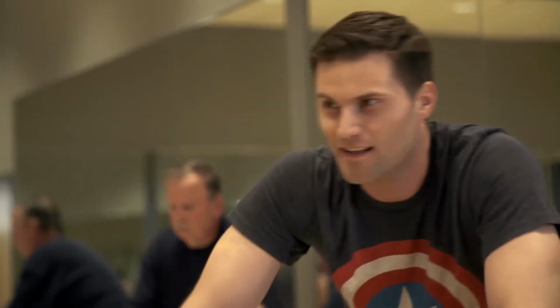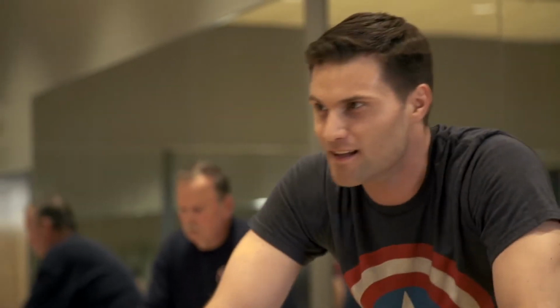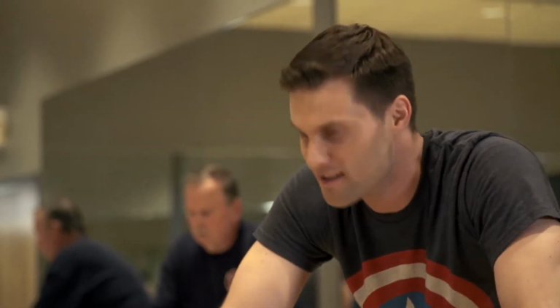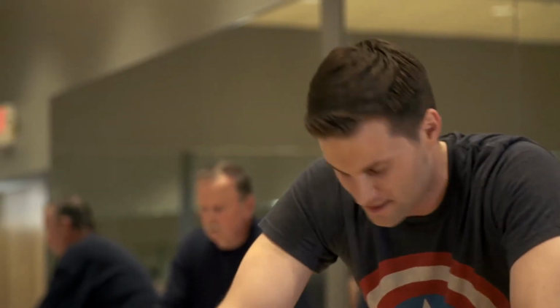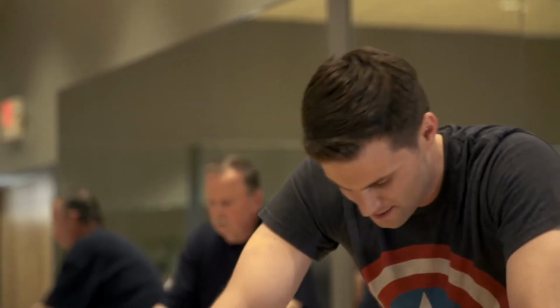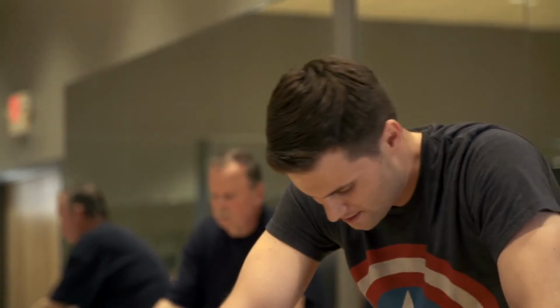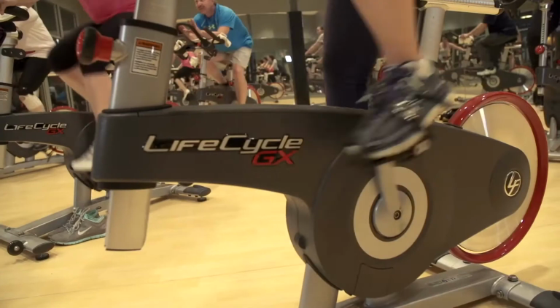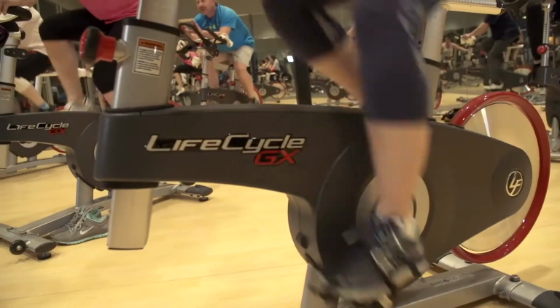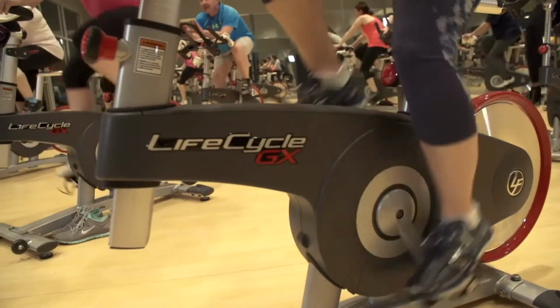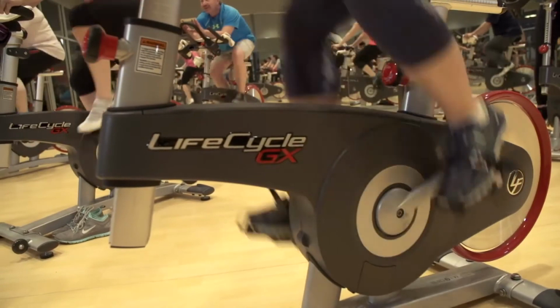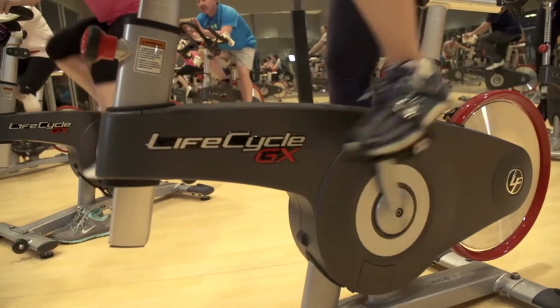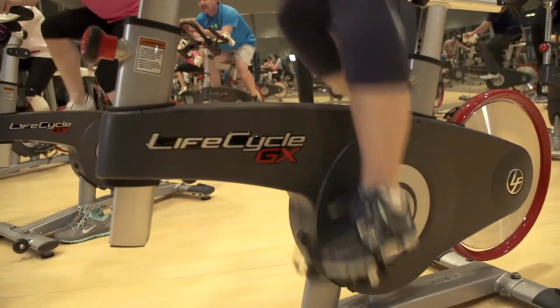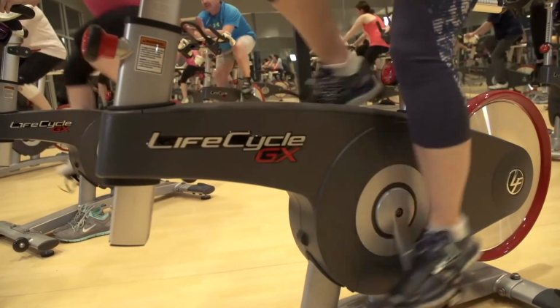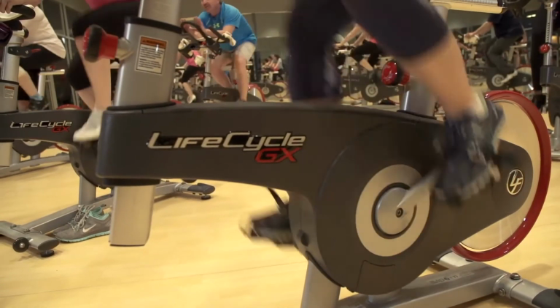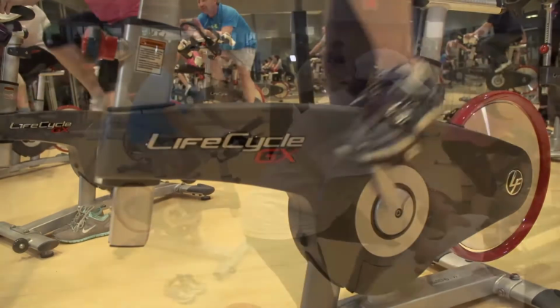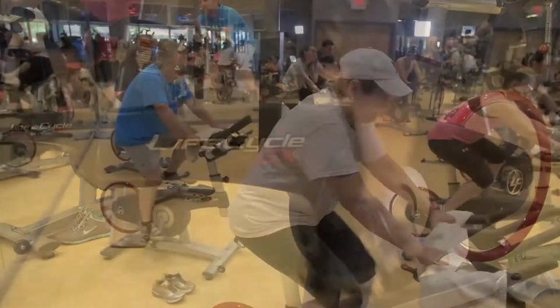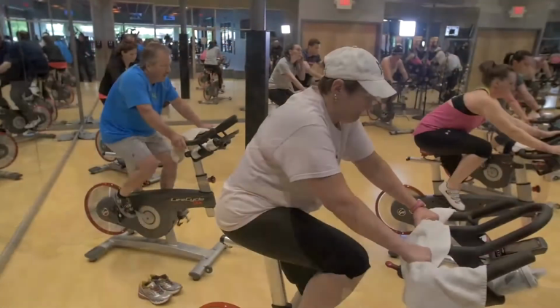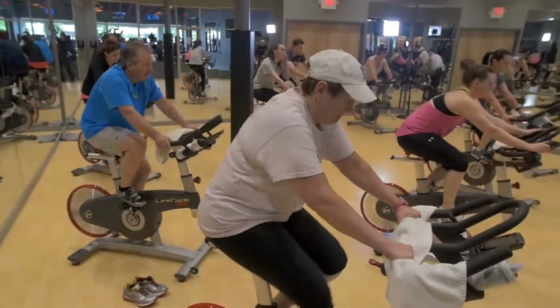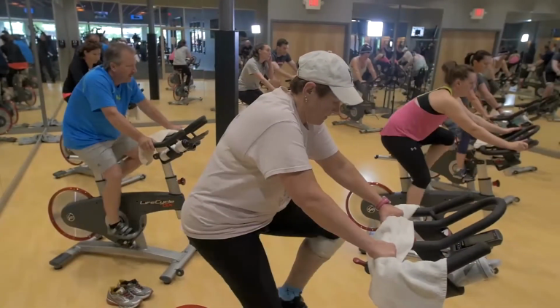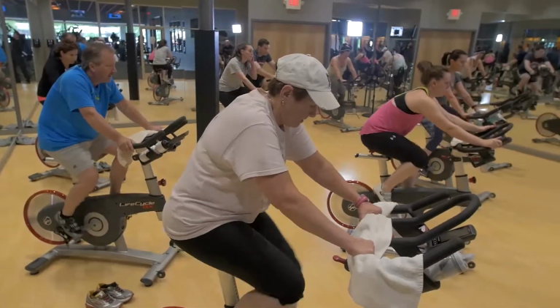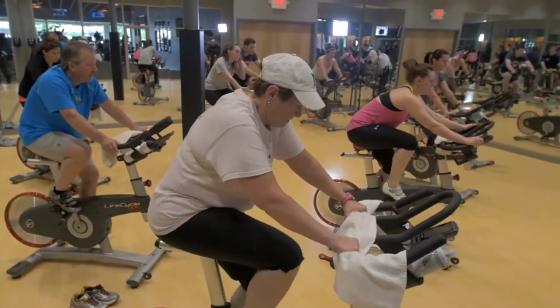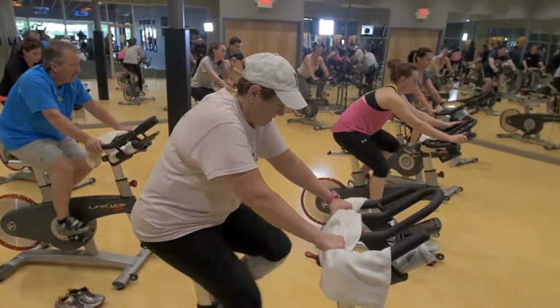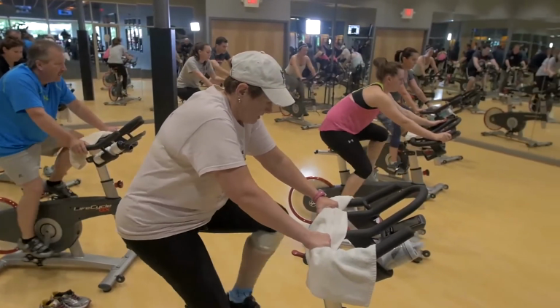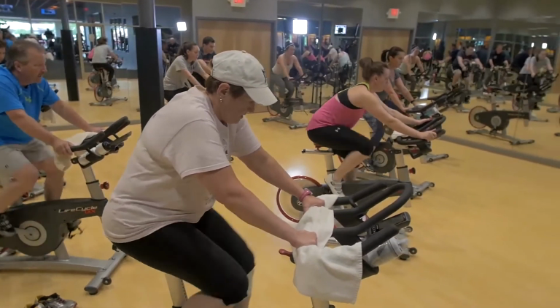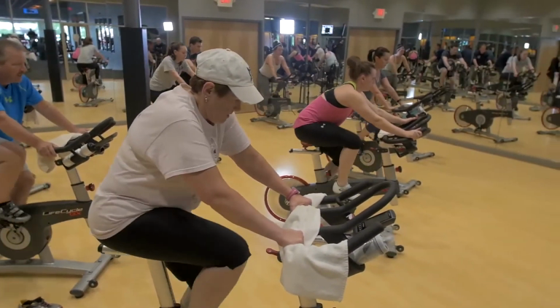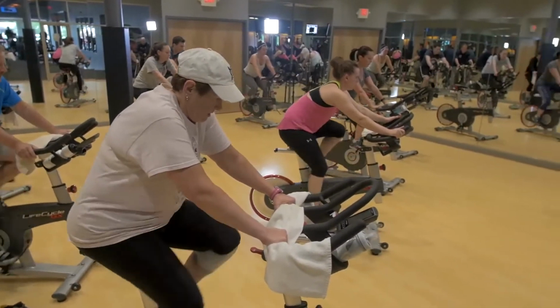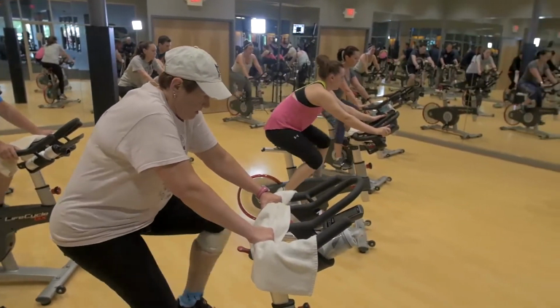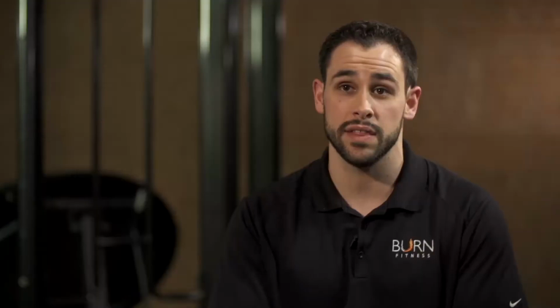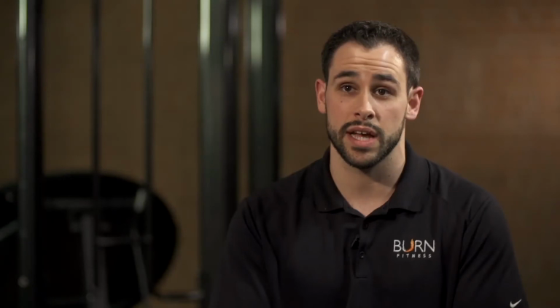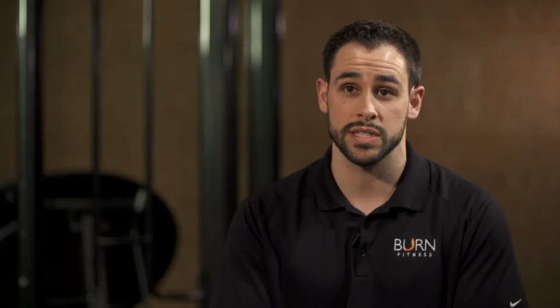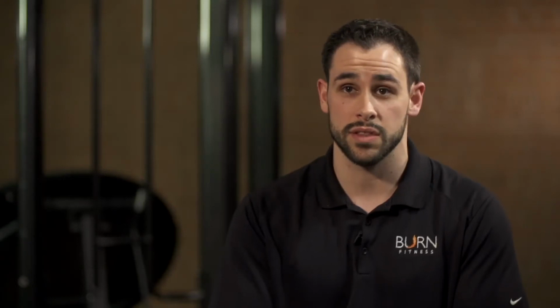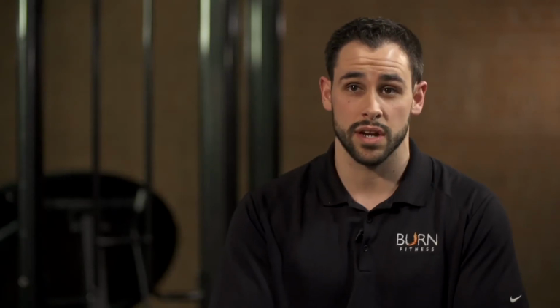Everything that the Lifecycle GX bike has to offer, it's cutting edge and it's unlike anything else out there.